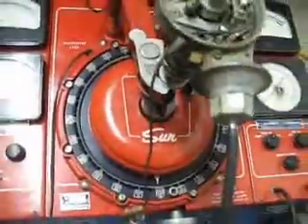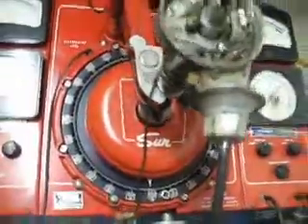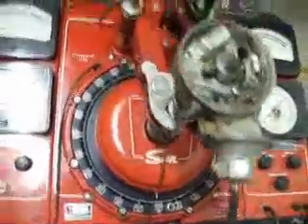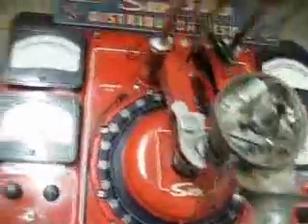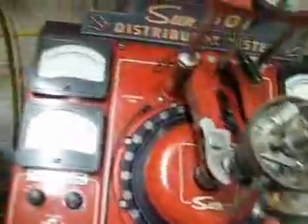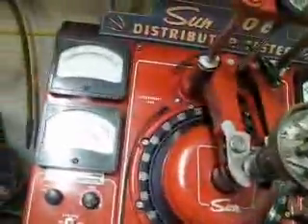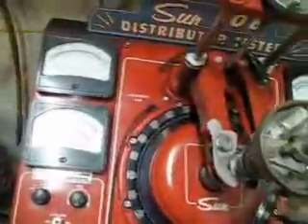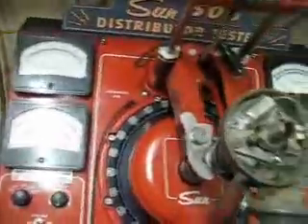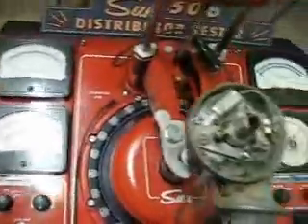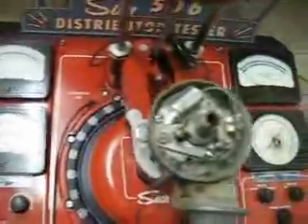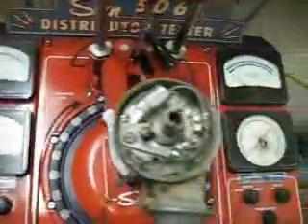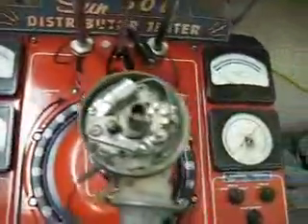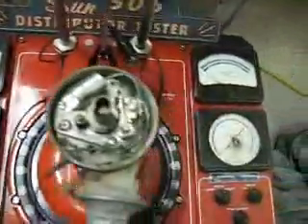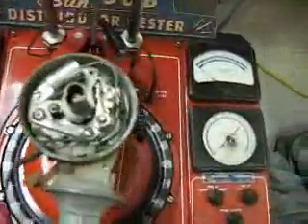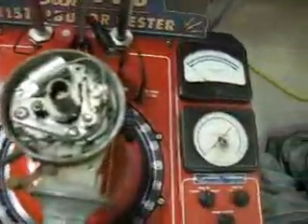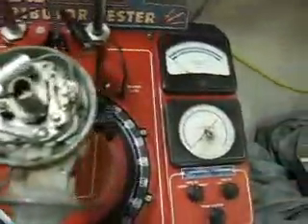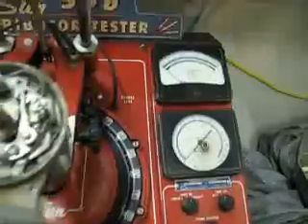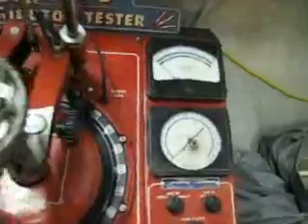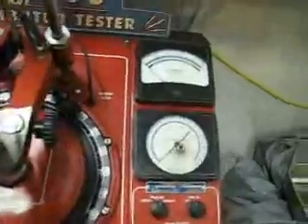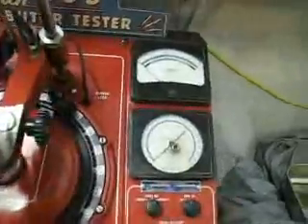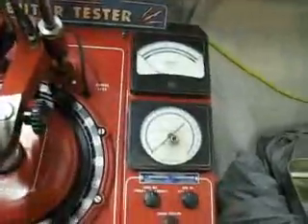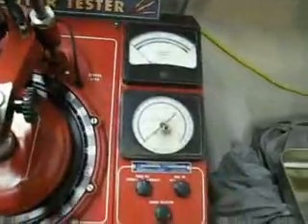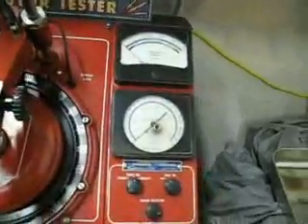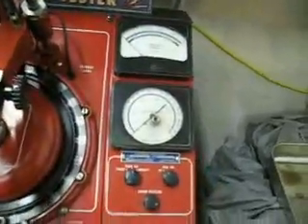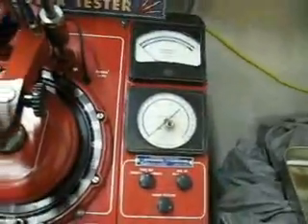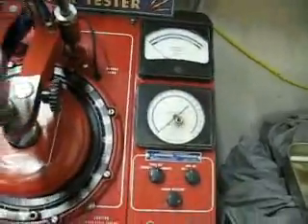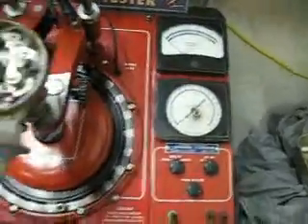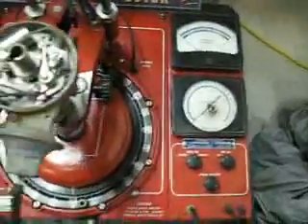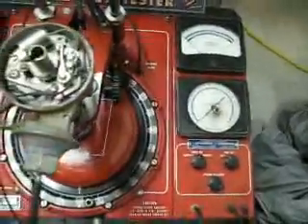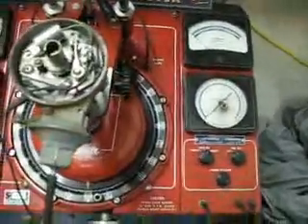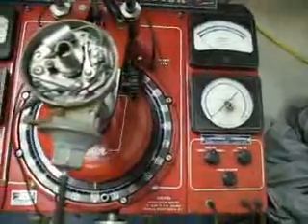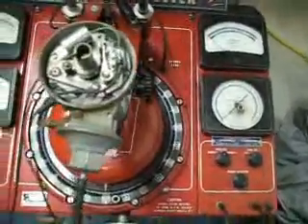When this machine was spinning really fast, you could see that I started getting extra arrows there, and that was actually the points bouncing.